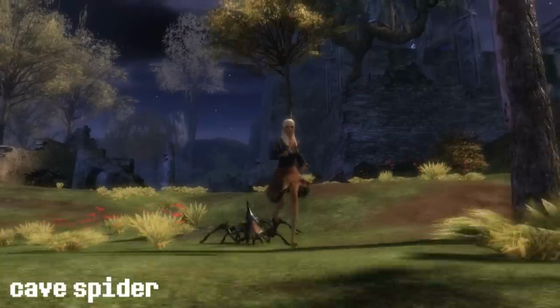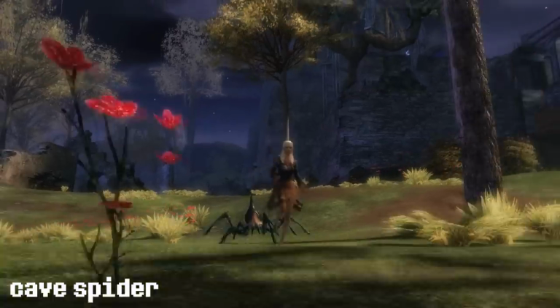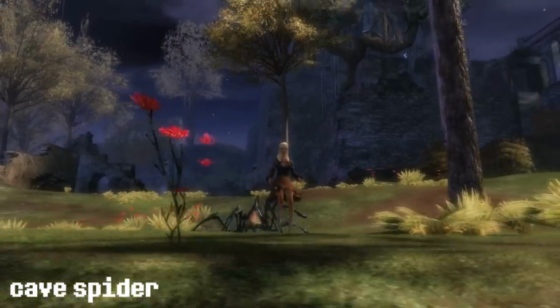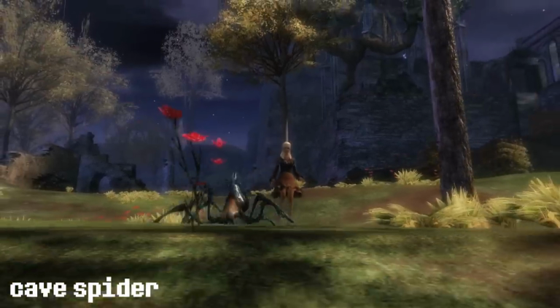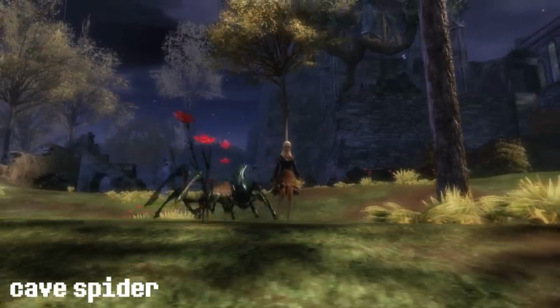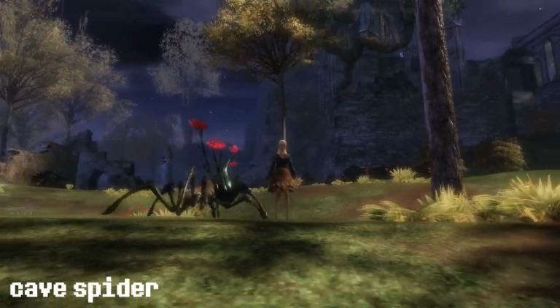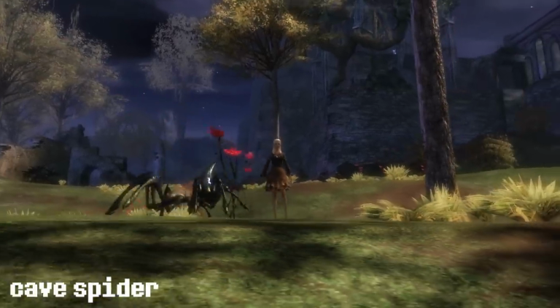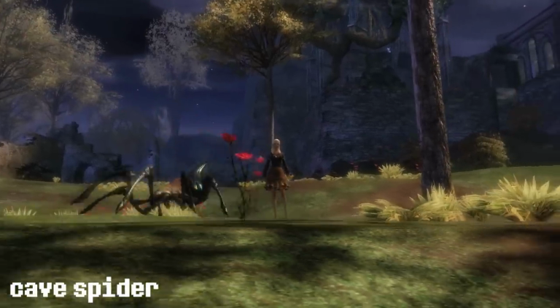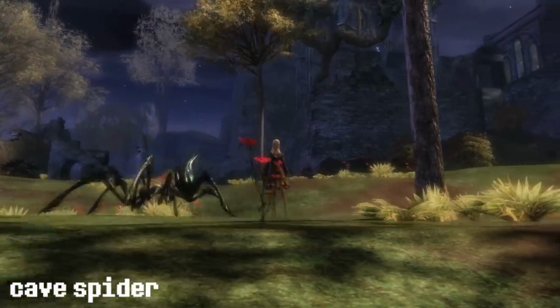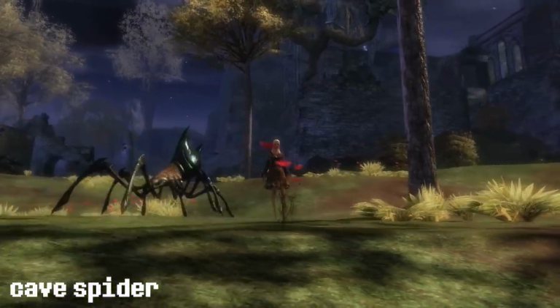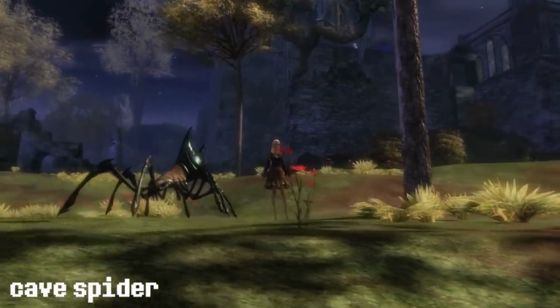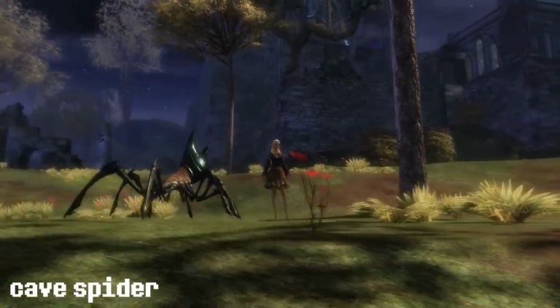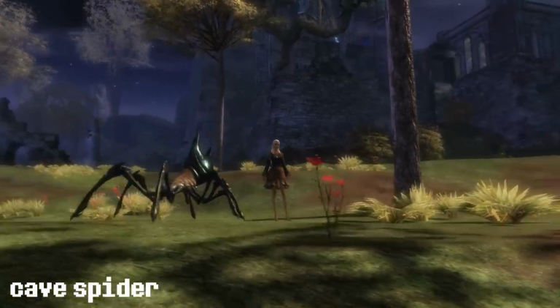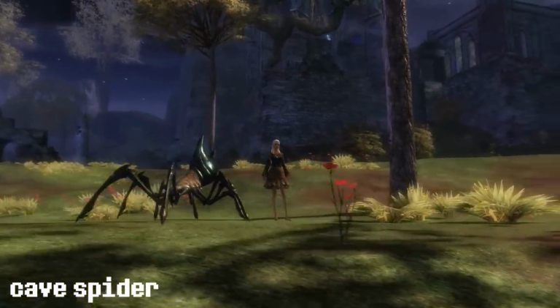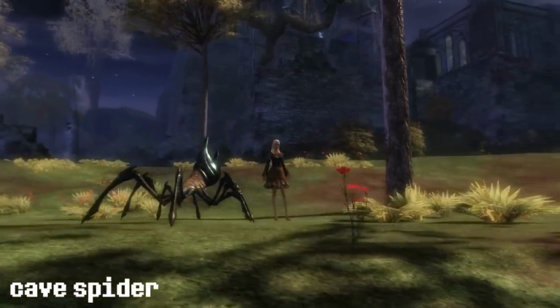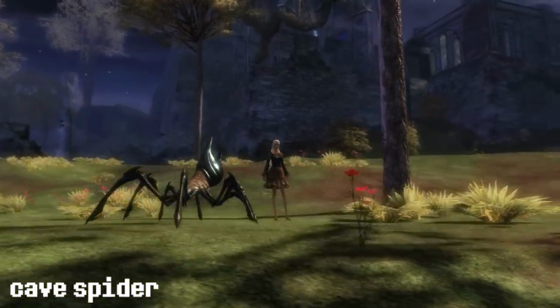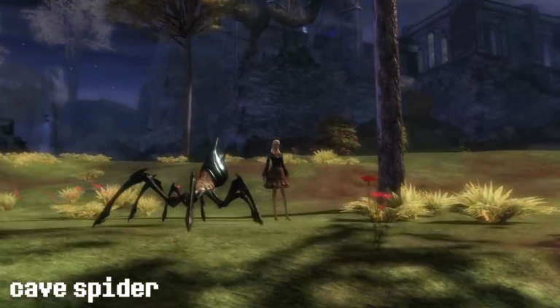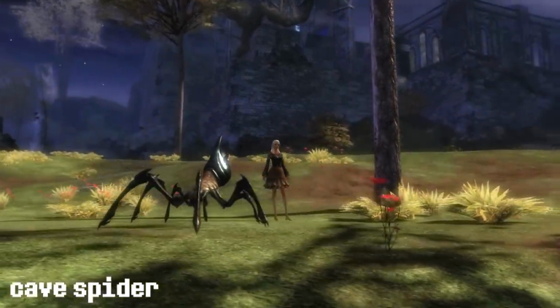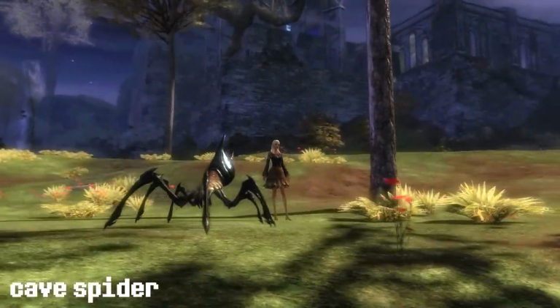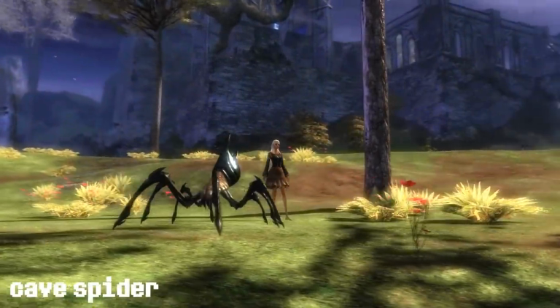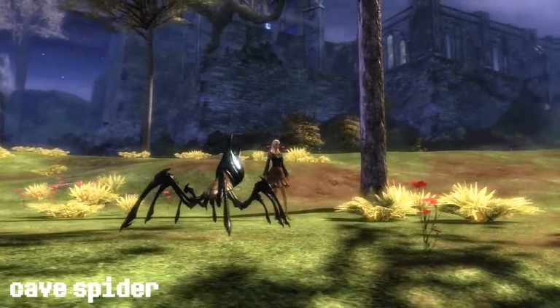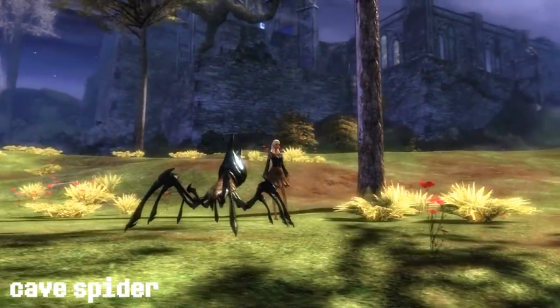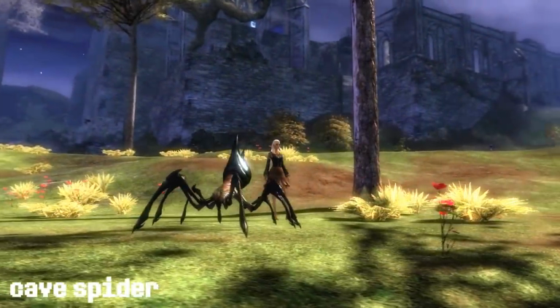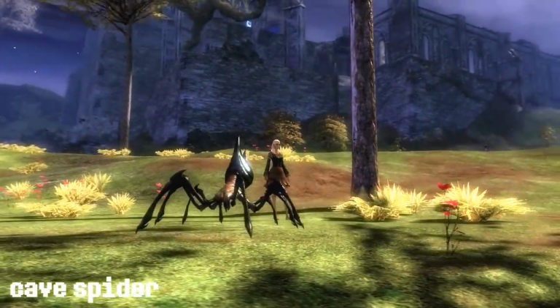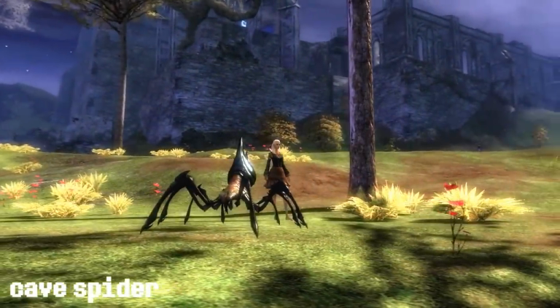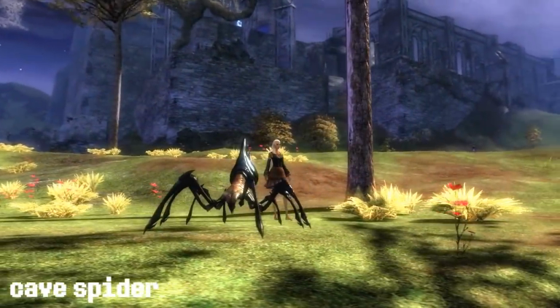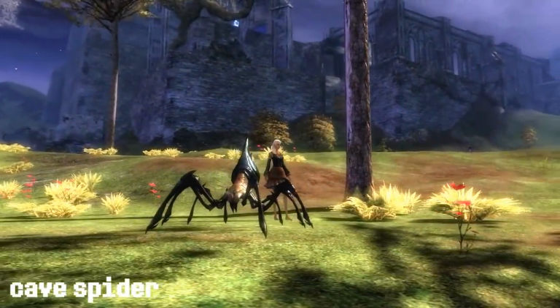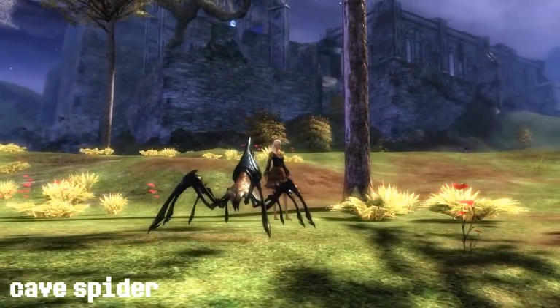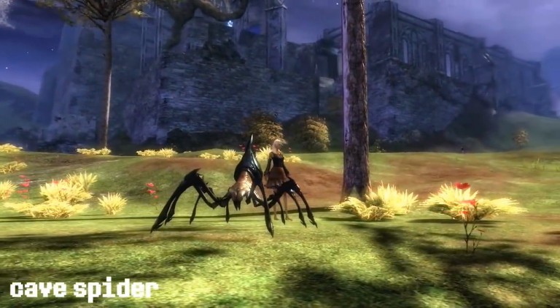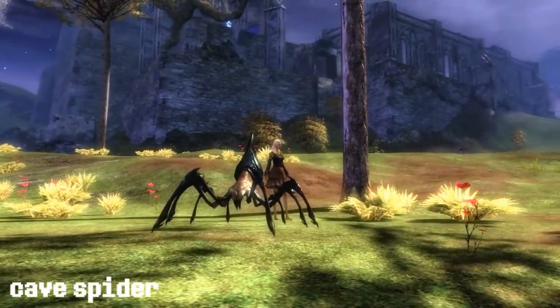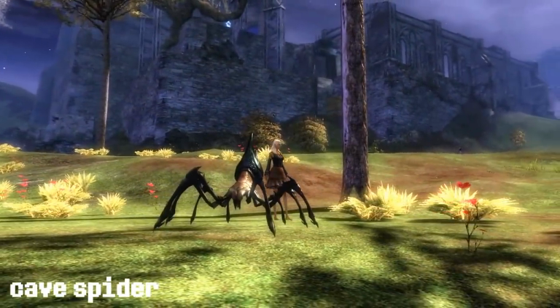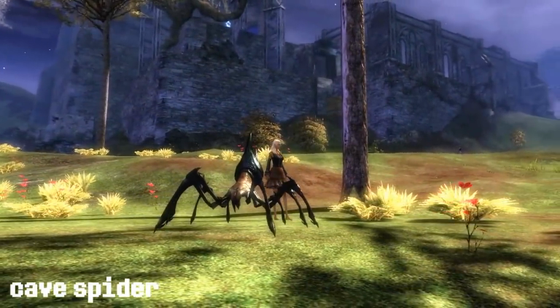The cave spider. It uses a weakening venom. The next two attacks will weaken your foes and make them vulnerable.